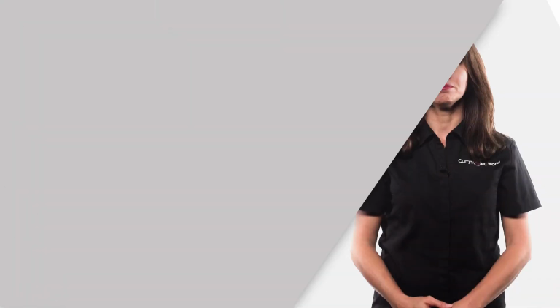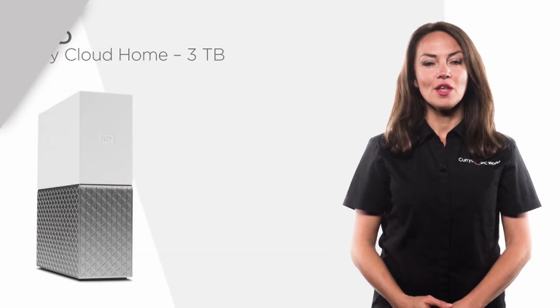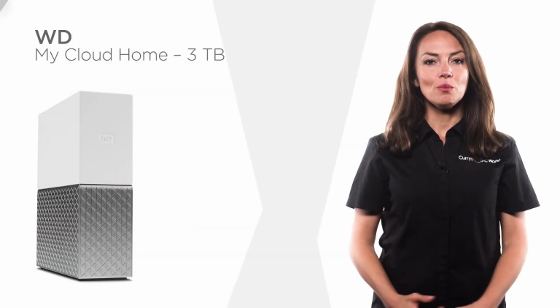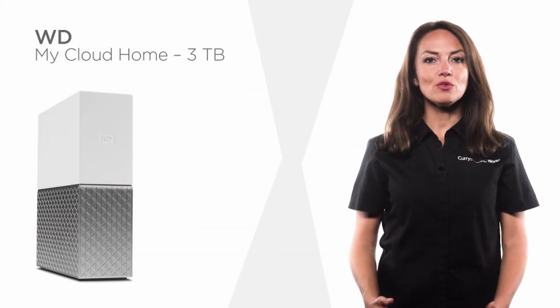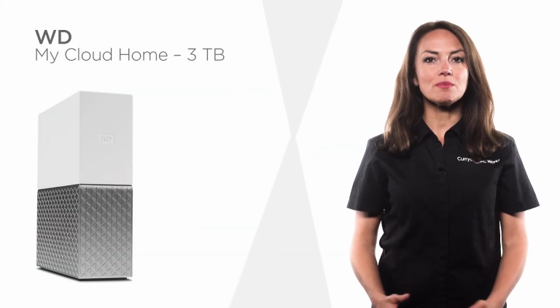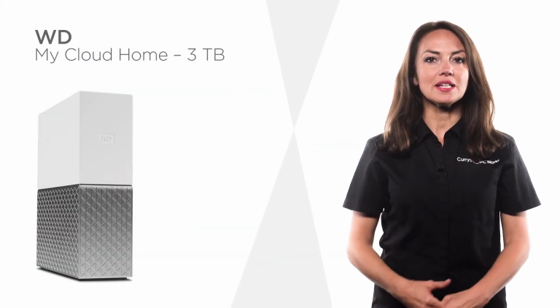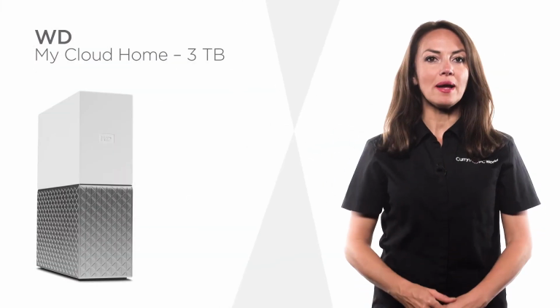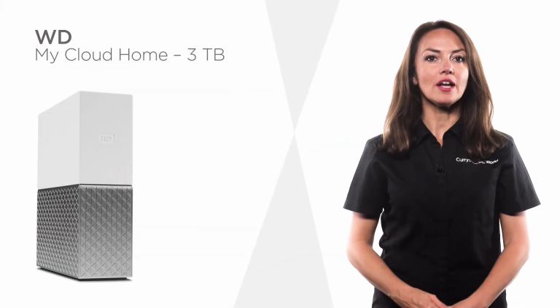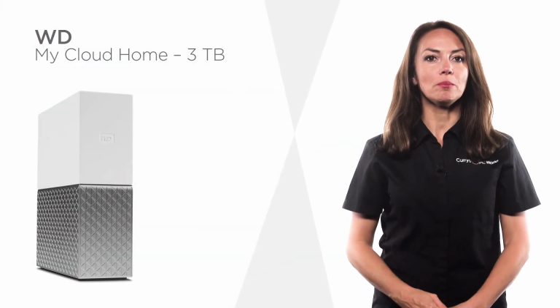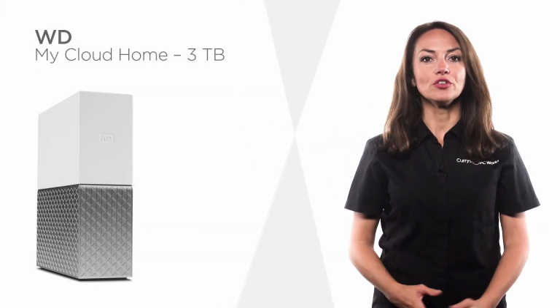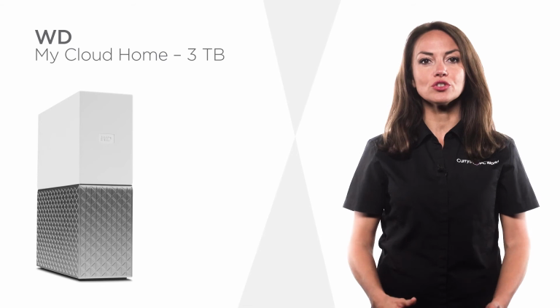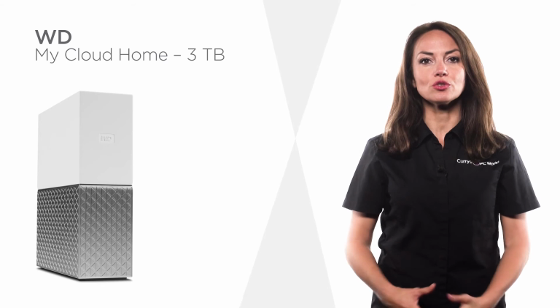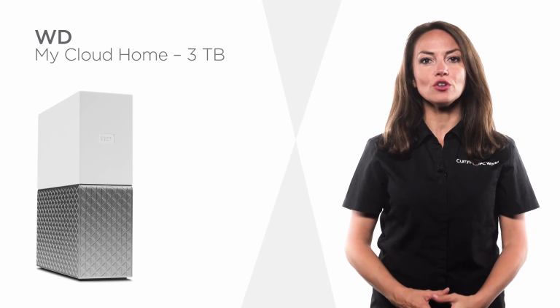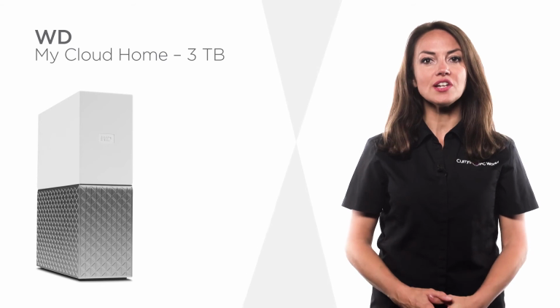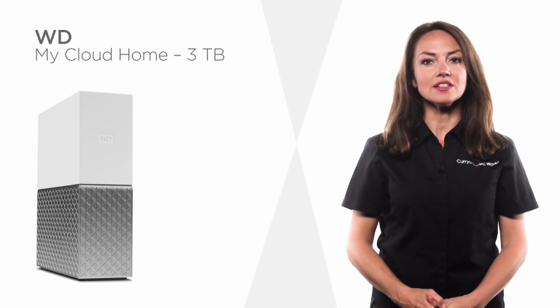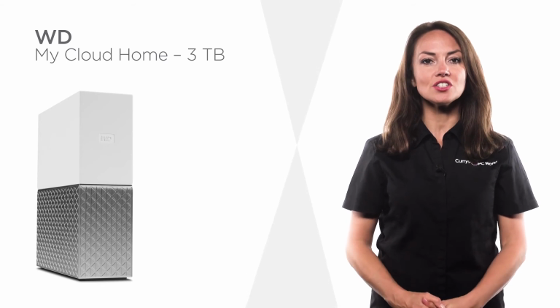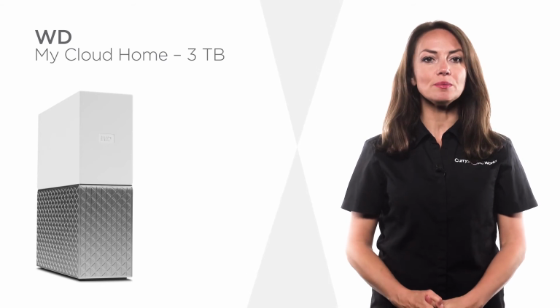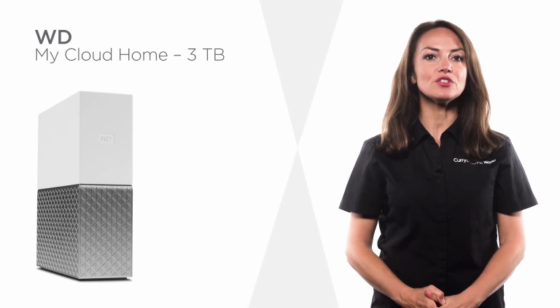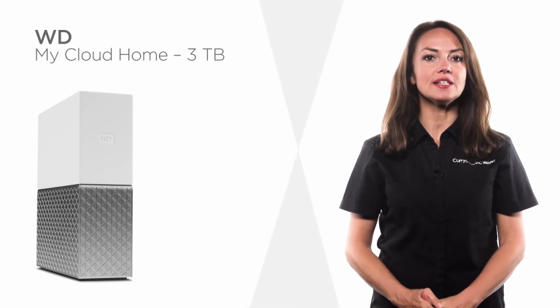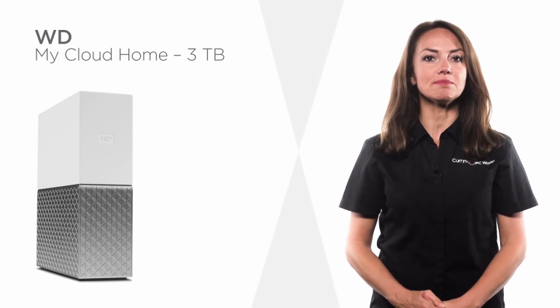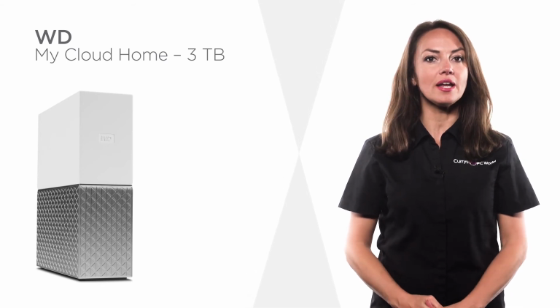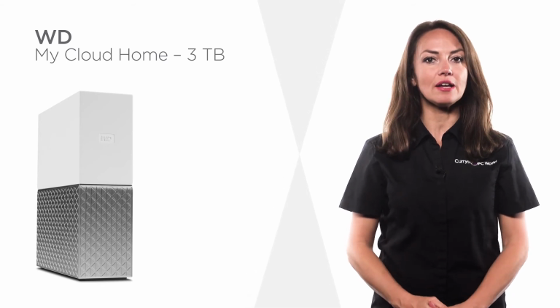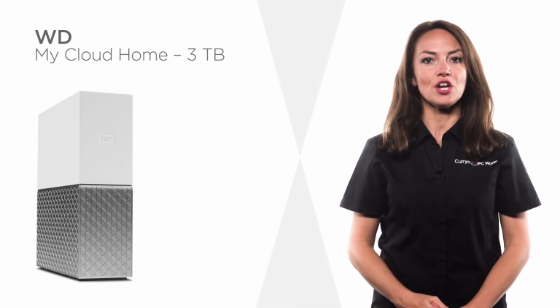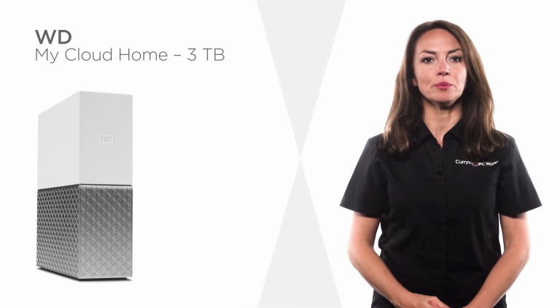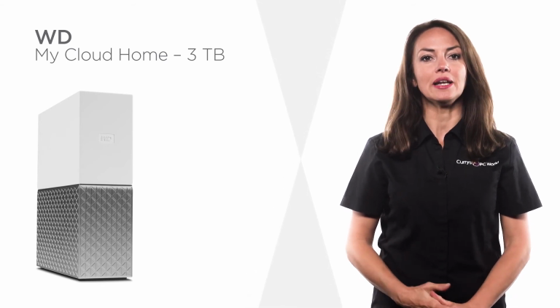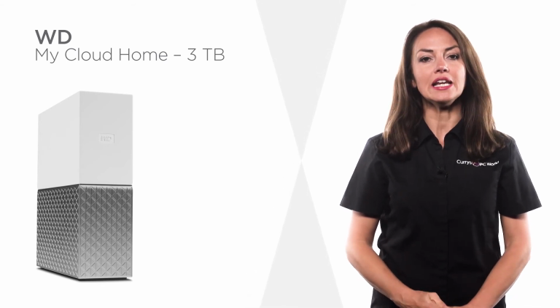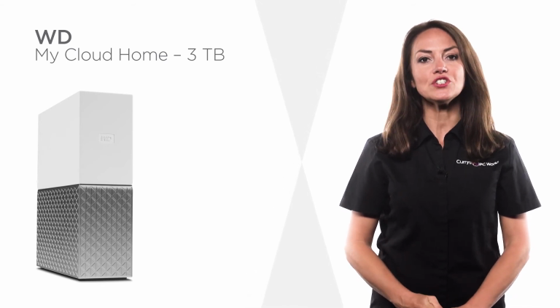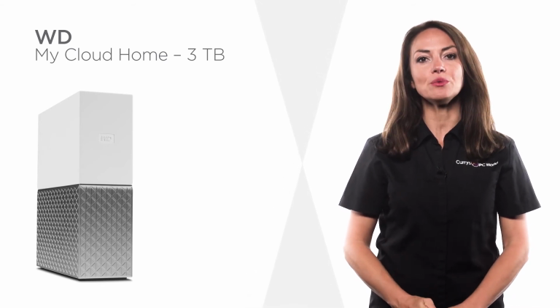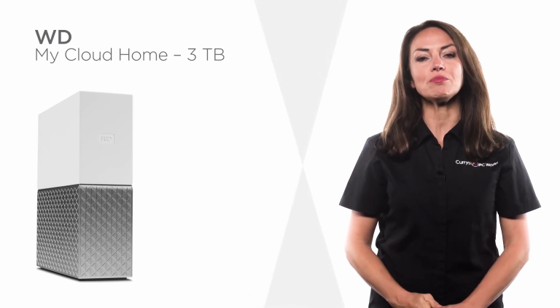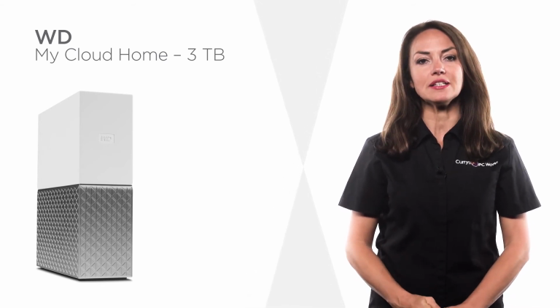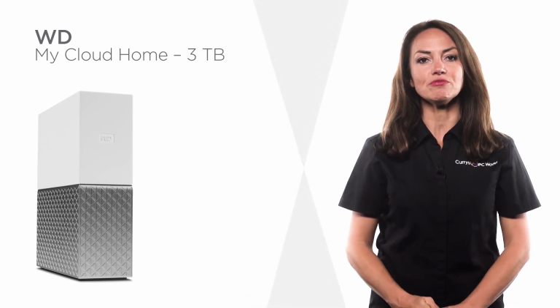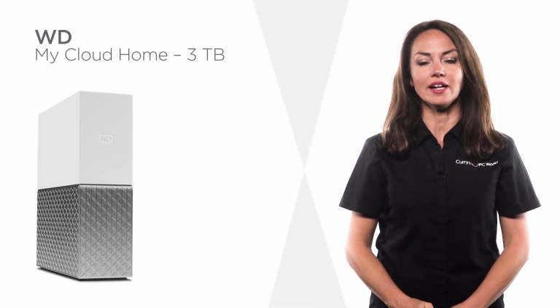With automatic backup of your stored content, WD's My Cloud Home leaves you with peace of mind.